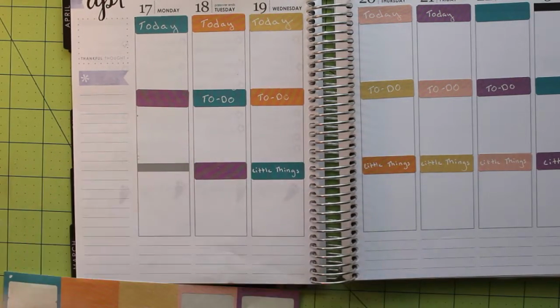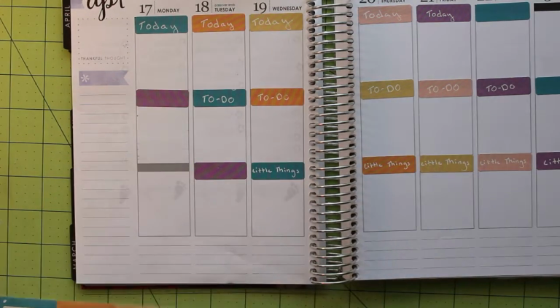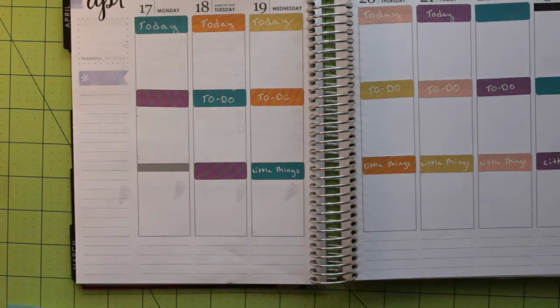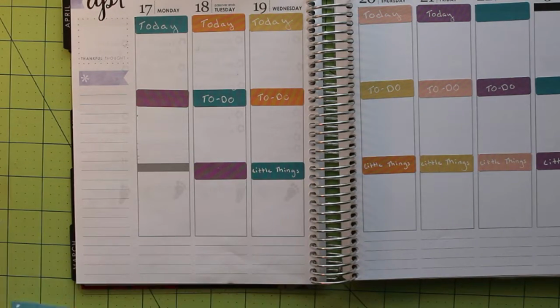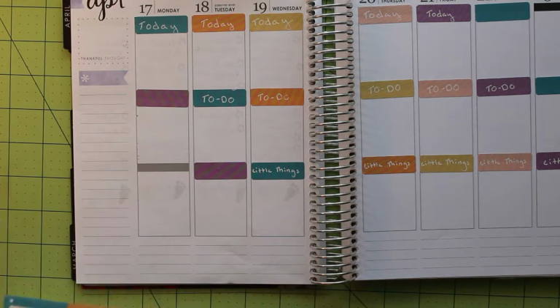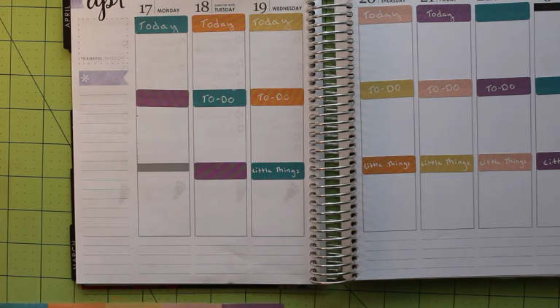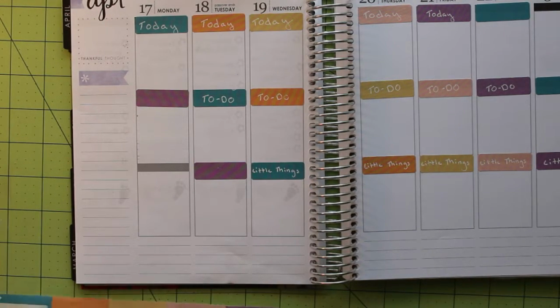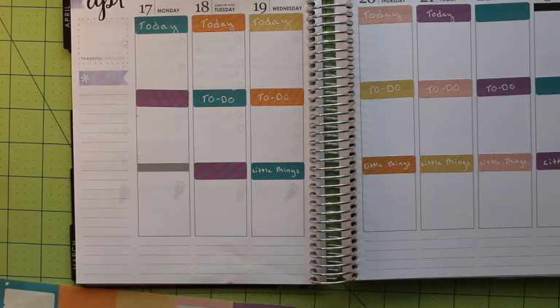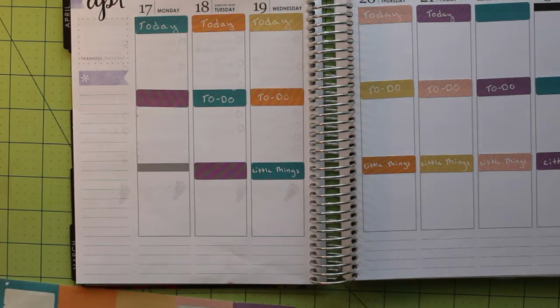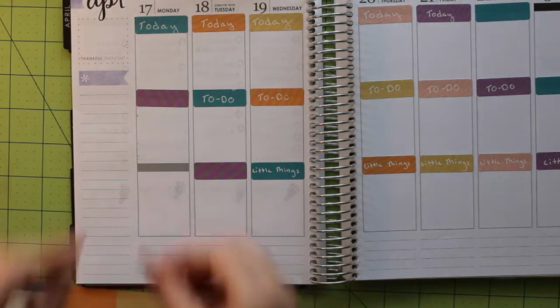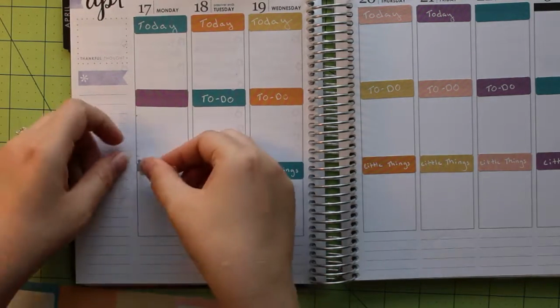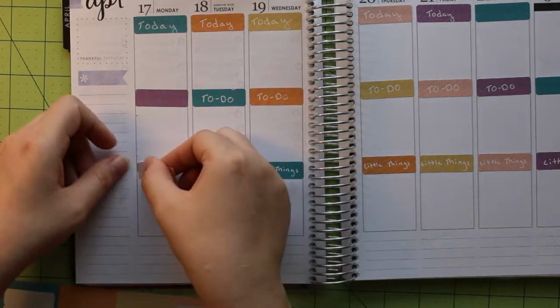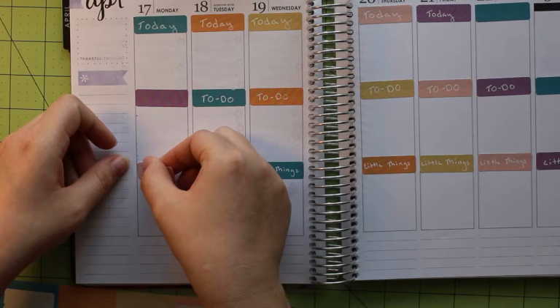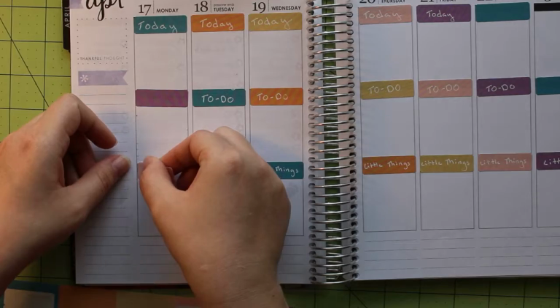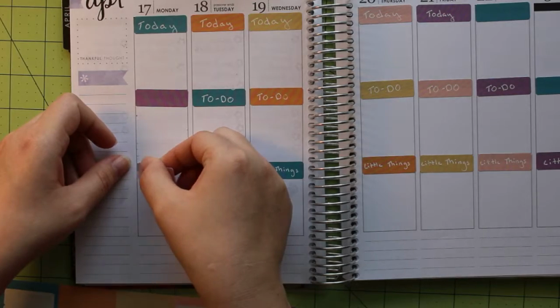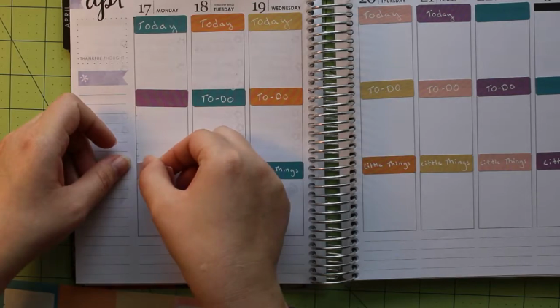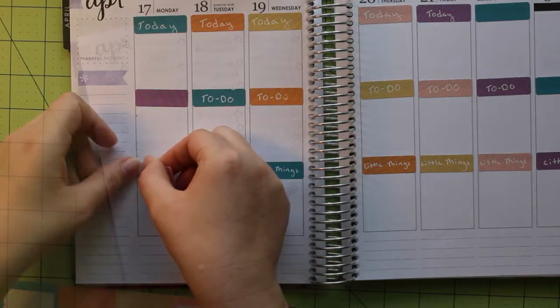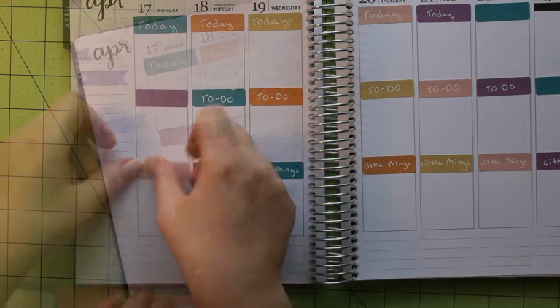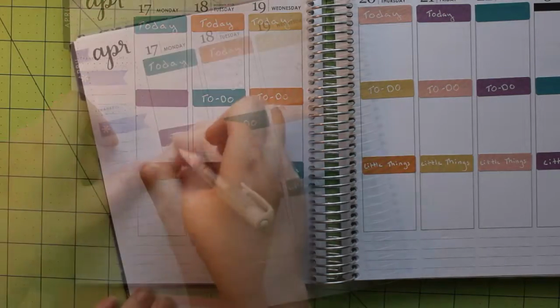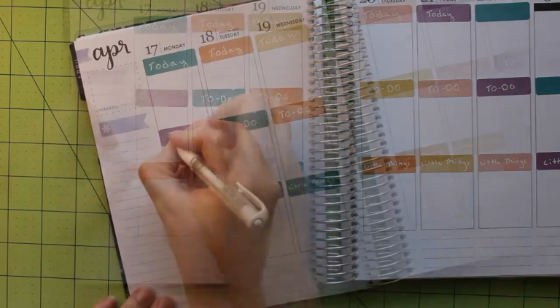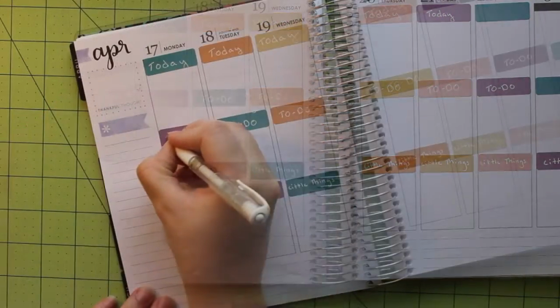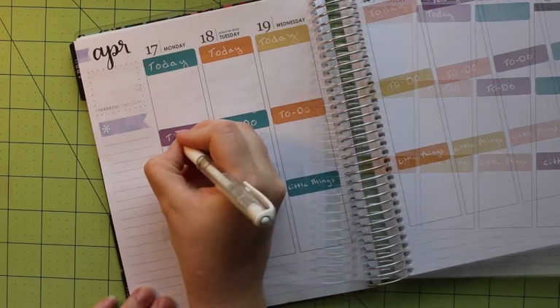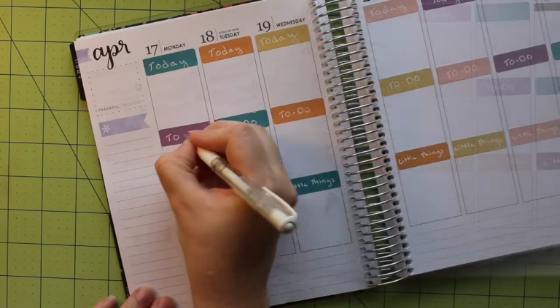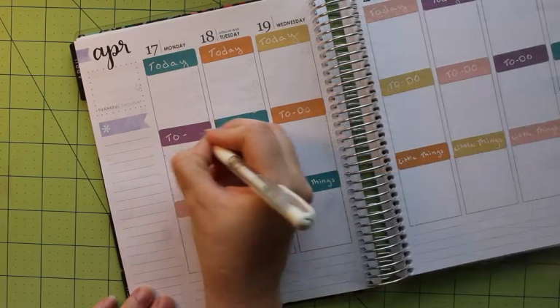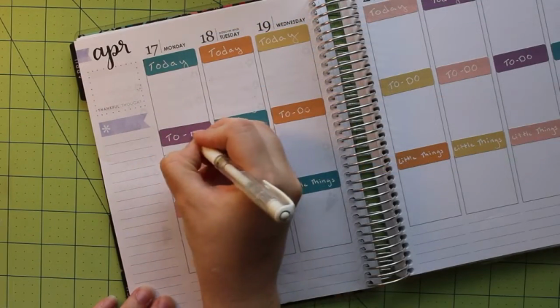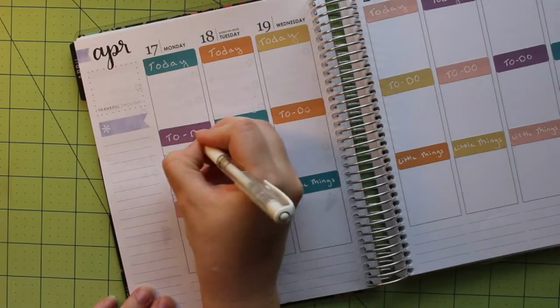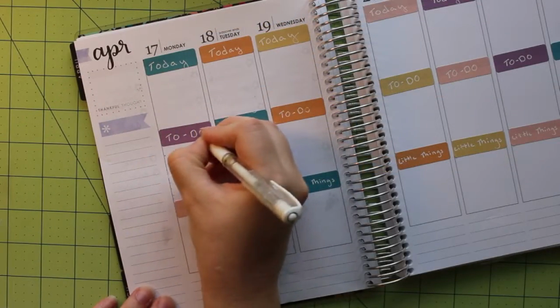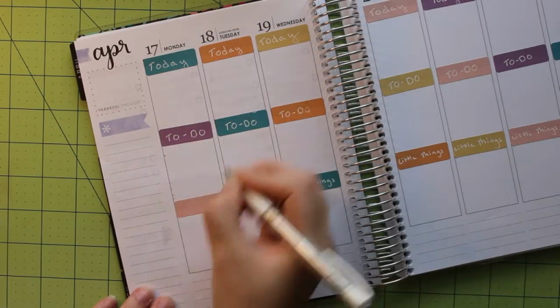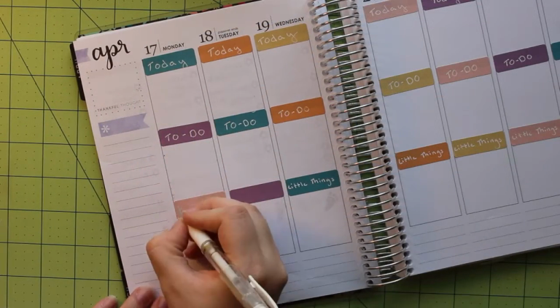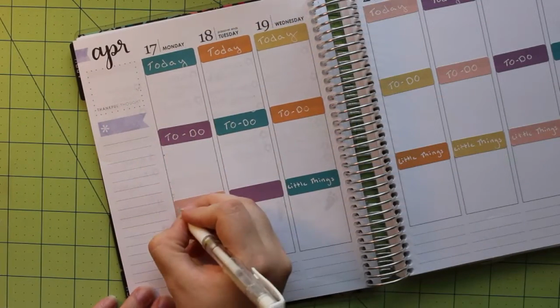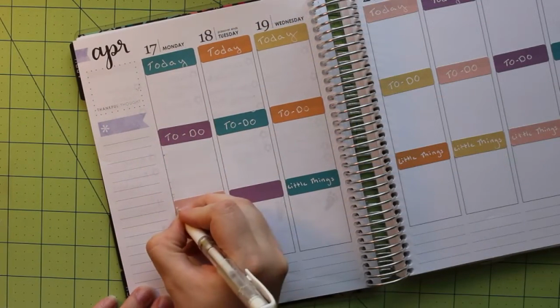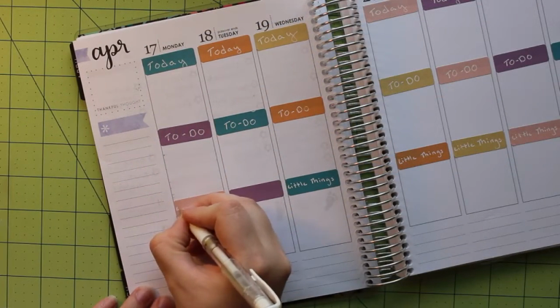Once I've finished with the headers I created originally, I can move on to filling in the remaining blank headers by following the pattern. Then I can use my white gel pen to add text to these headers as well.